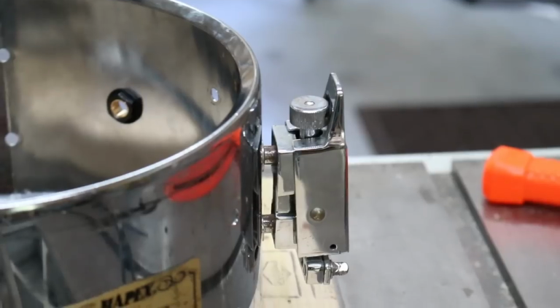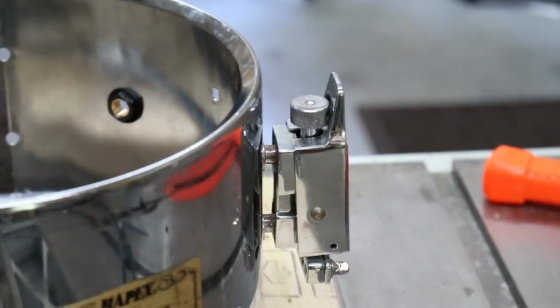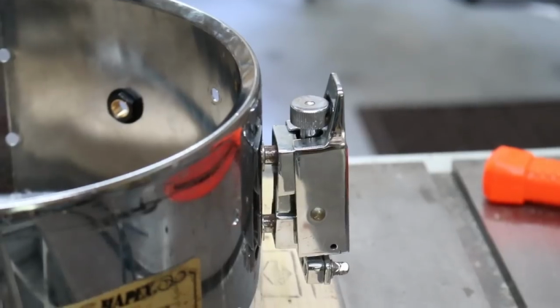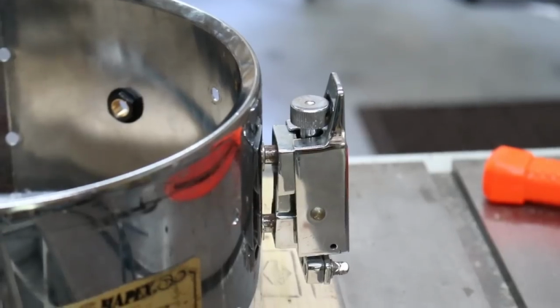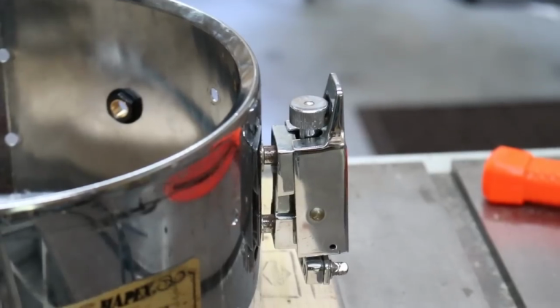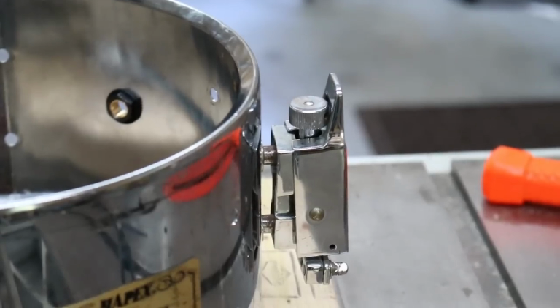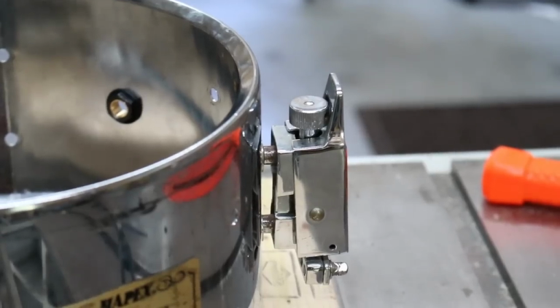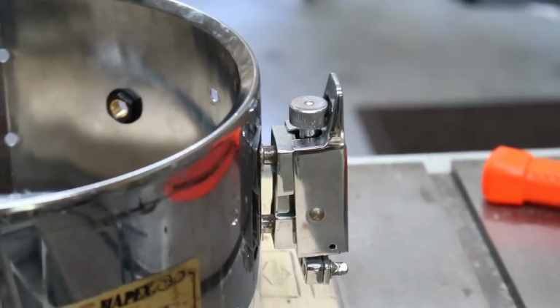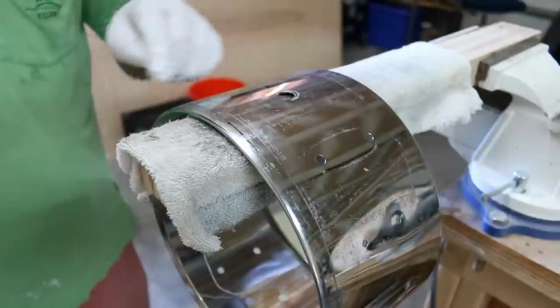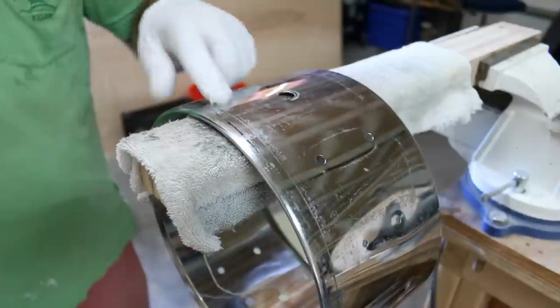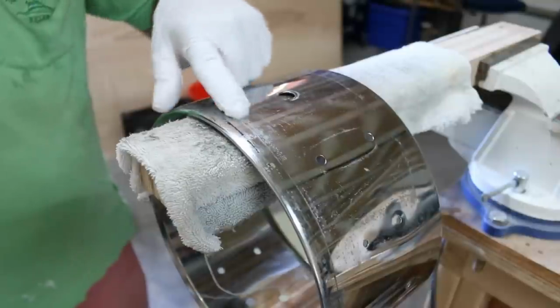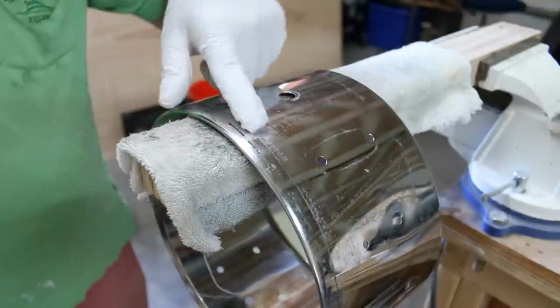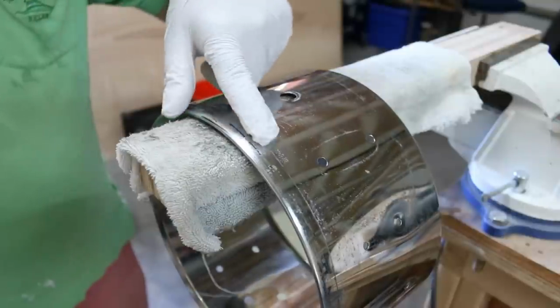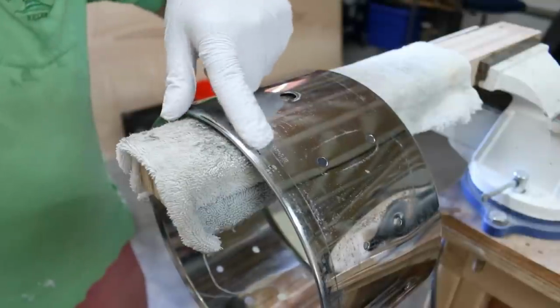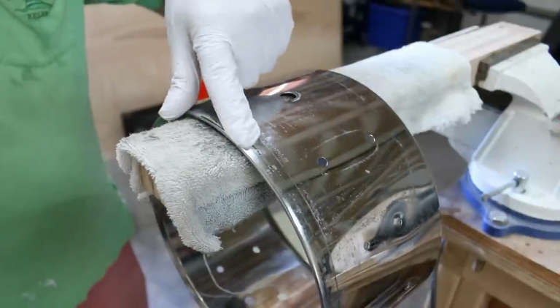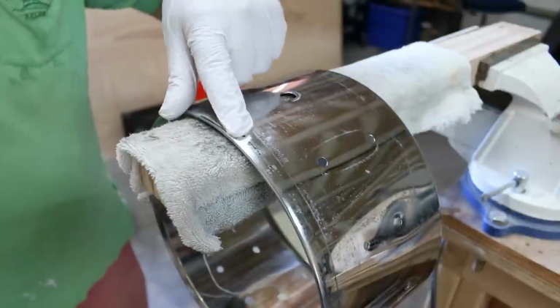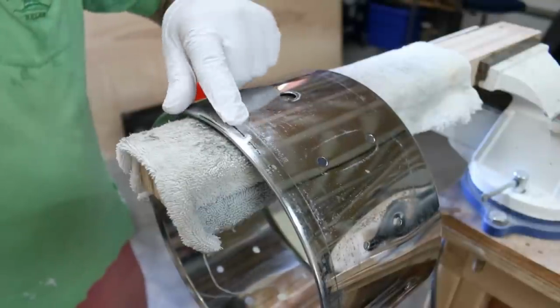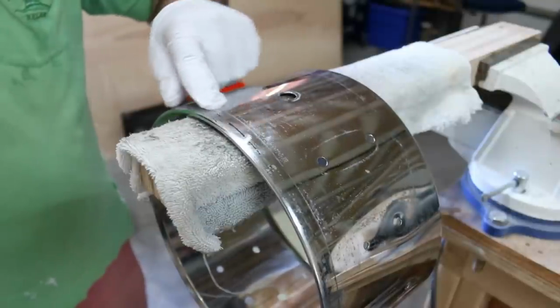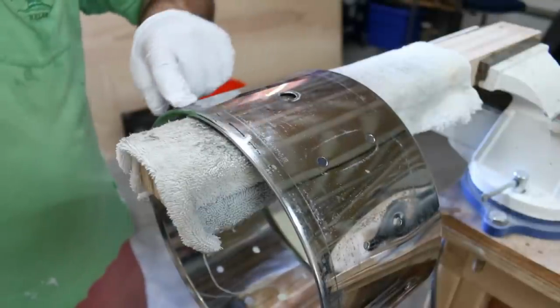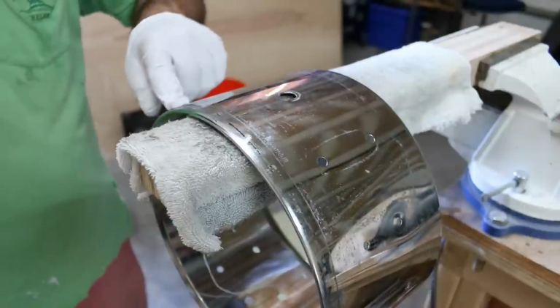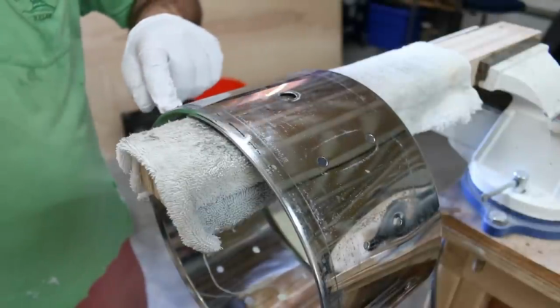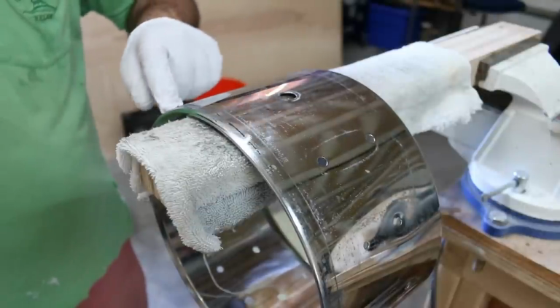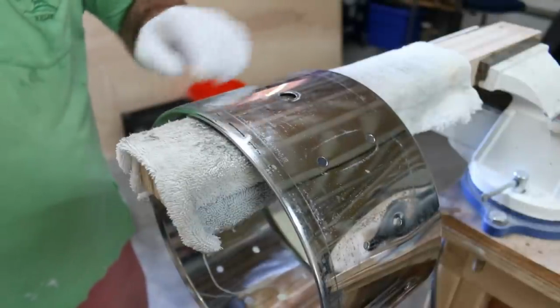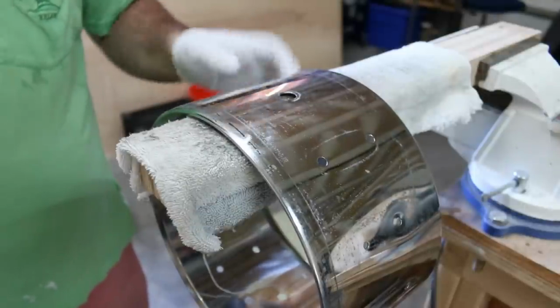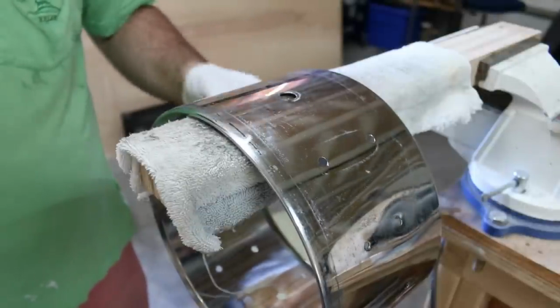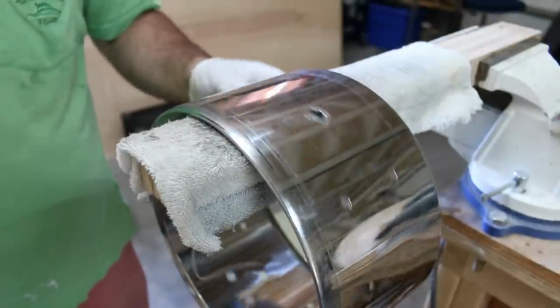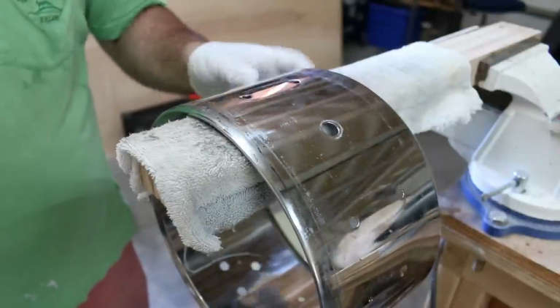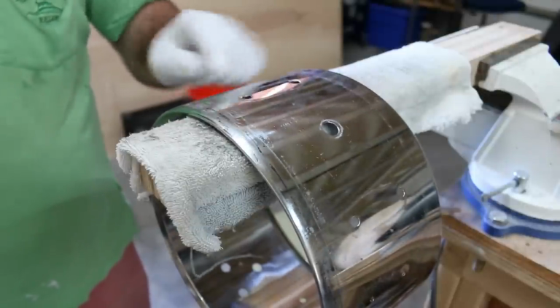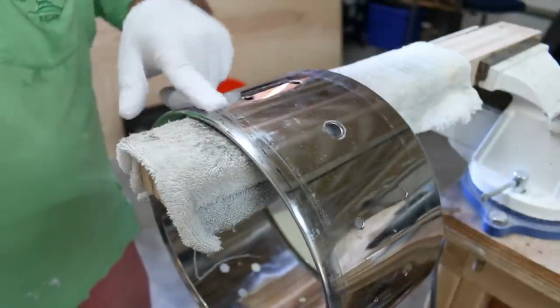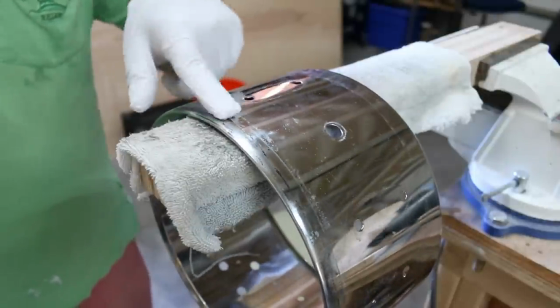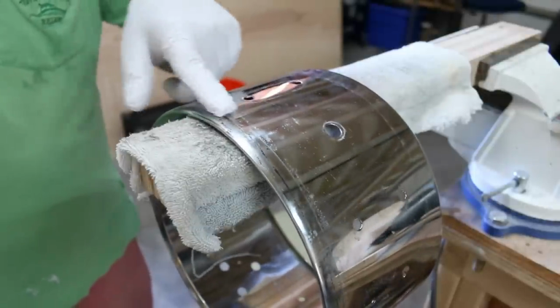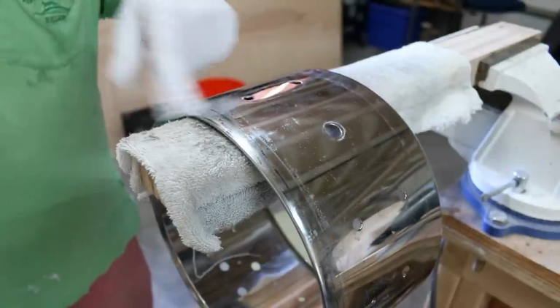Much better. There's a whole bunch of tape on this drum, so I'm going to start by getting off all this residue.